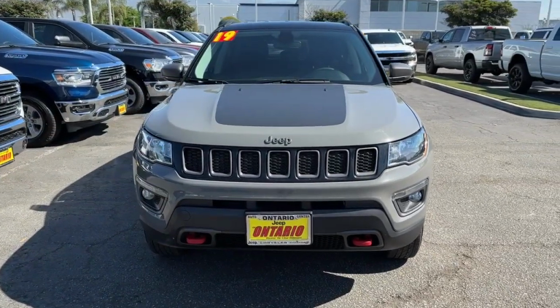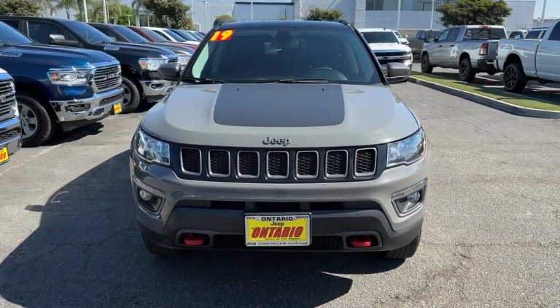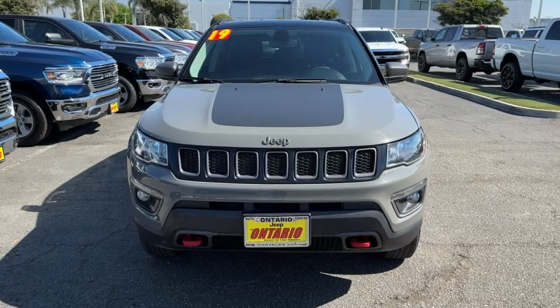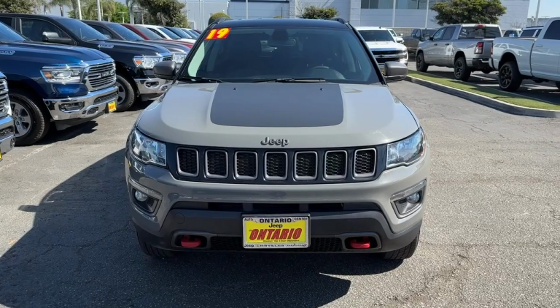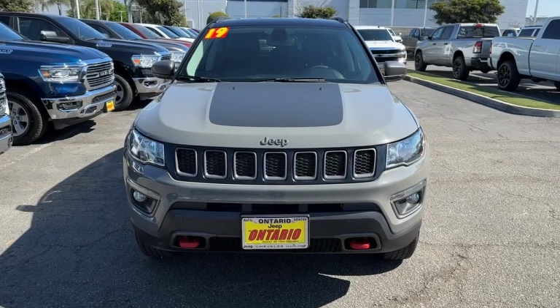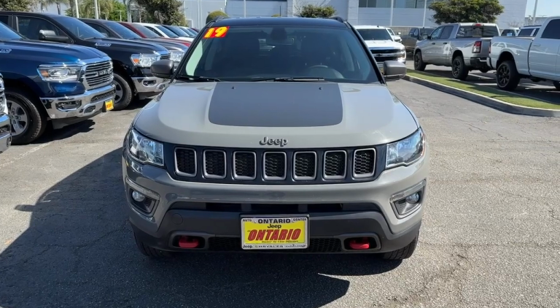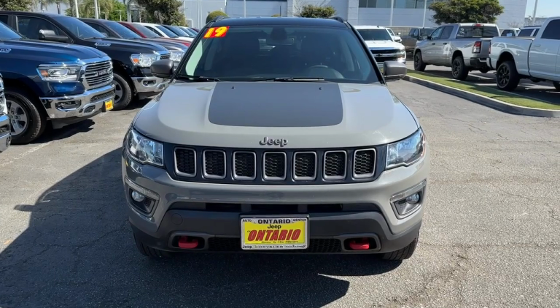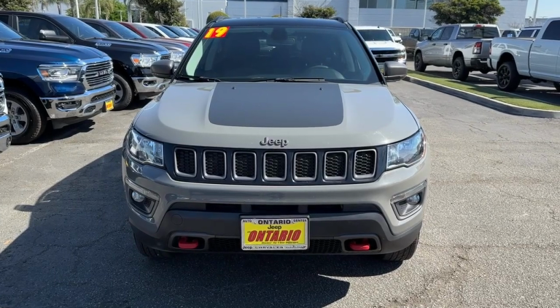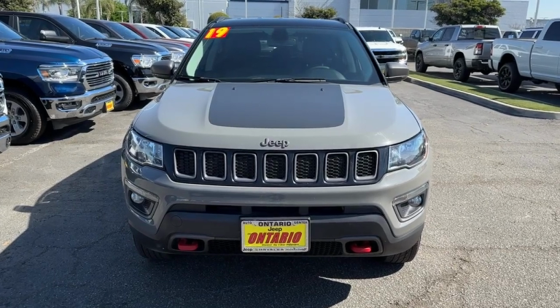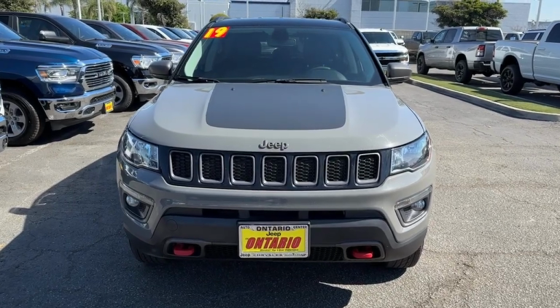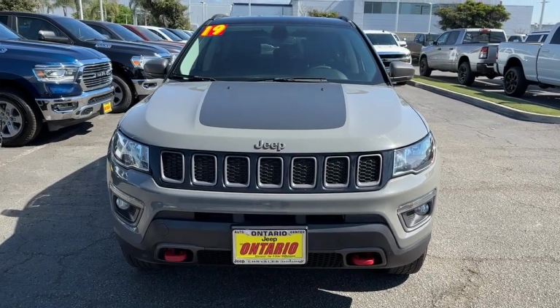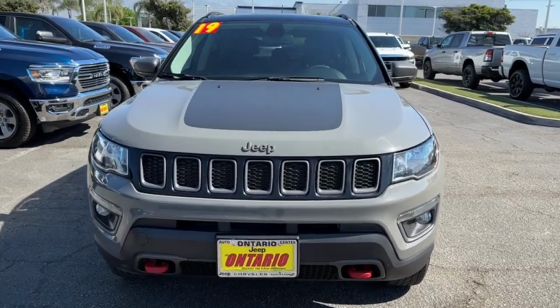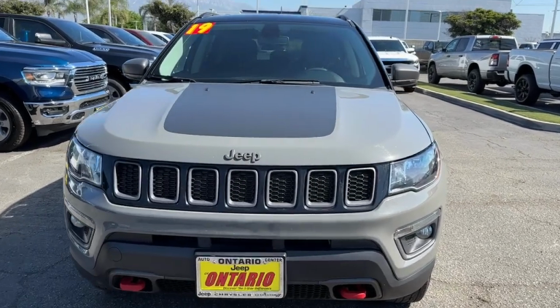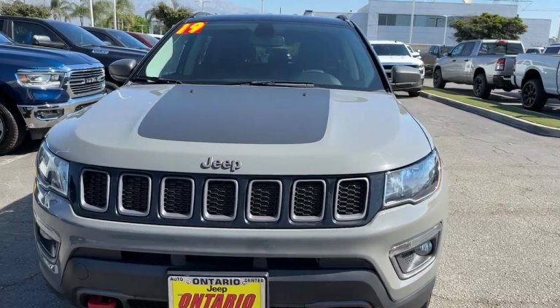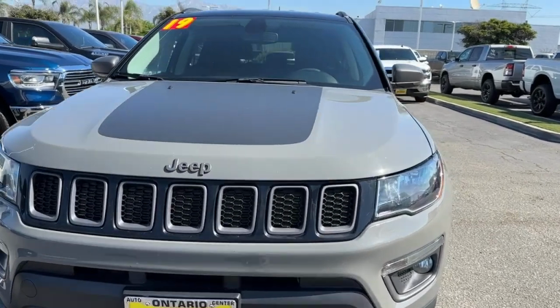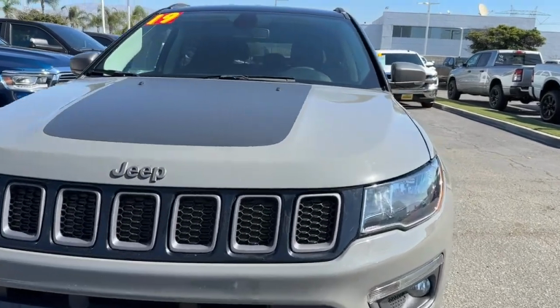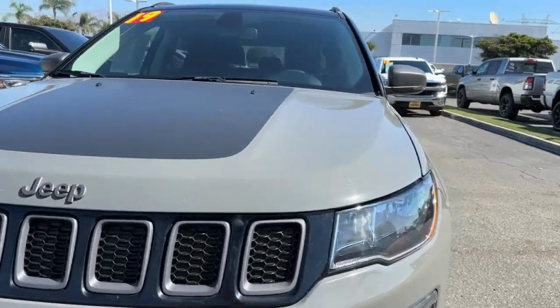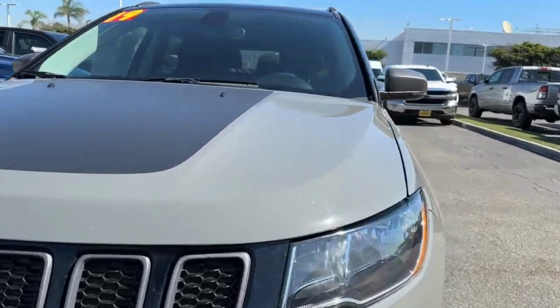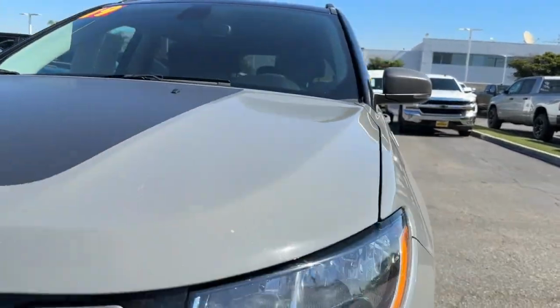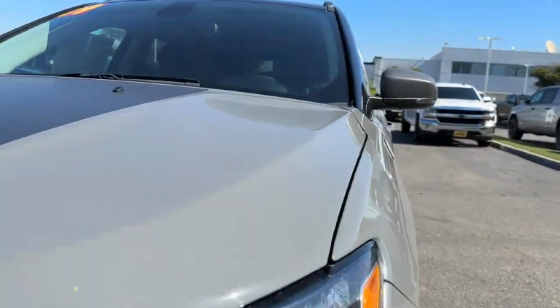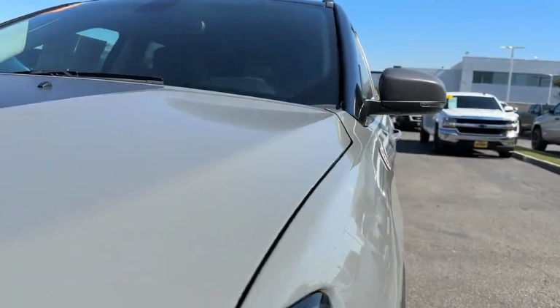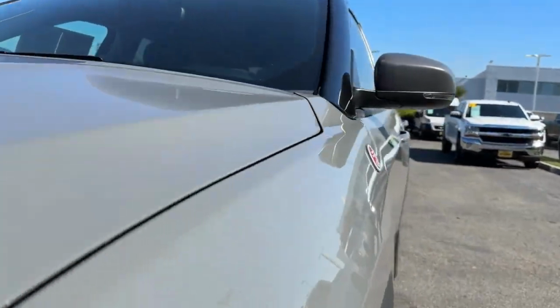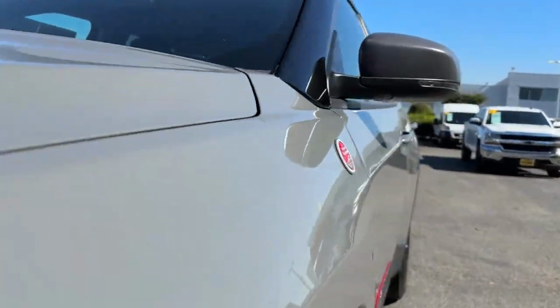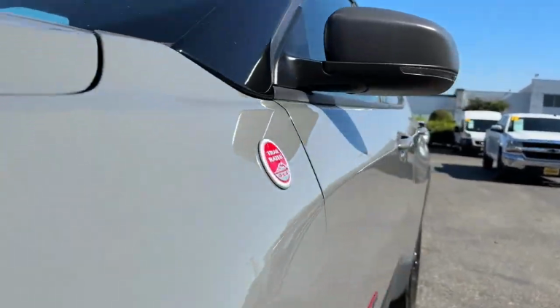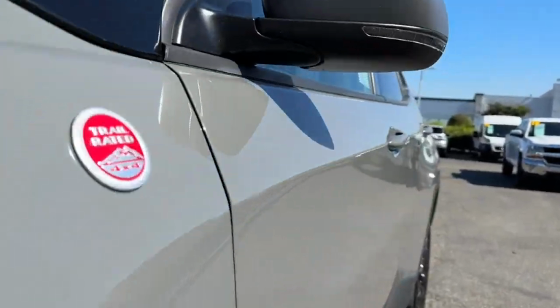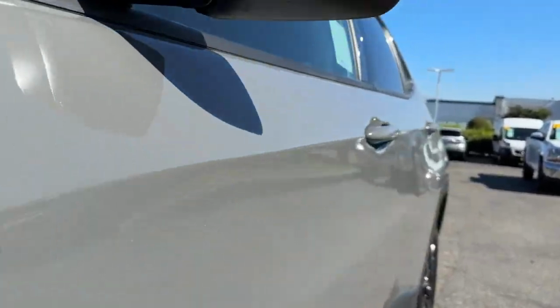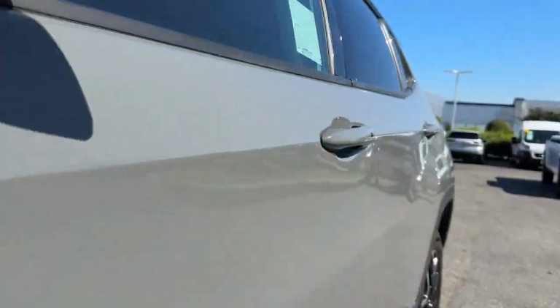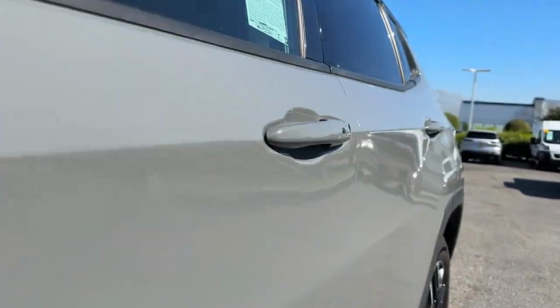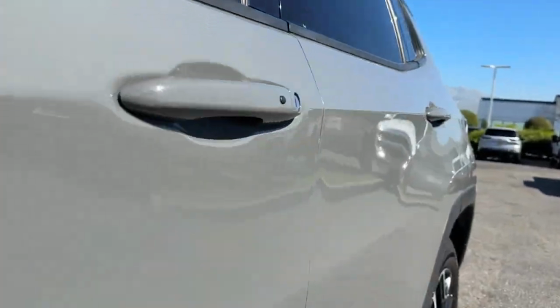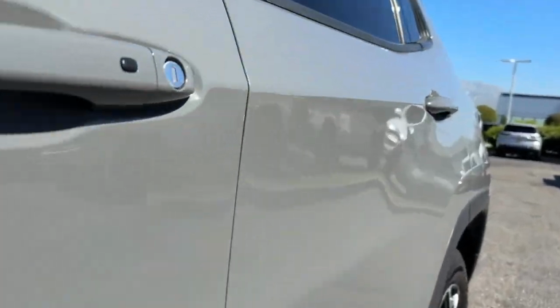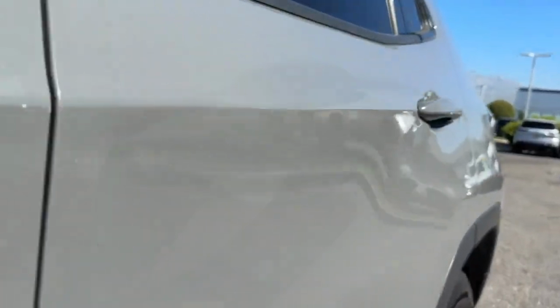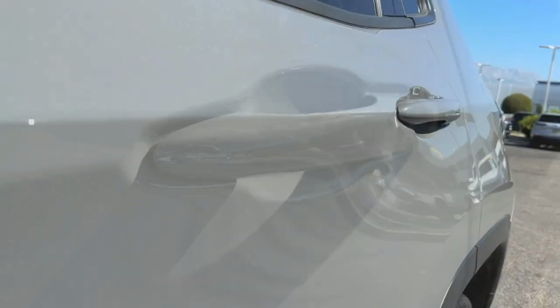Keyless start, backup camera, four-wheel drive, and a premium sound system.